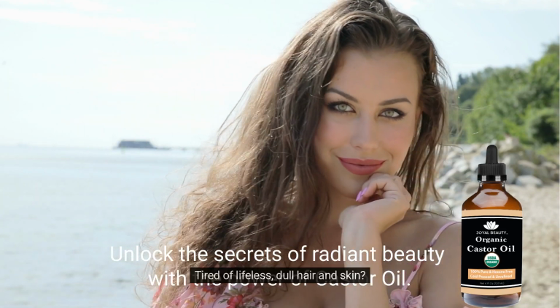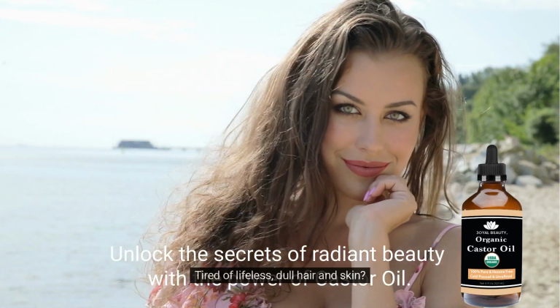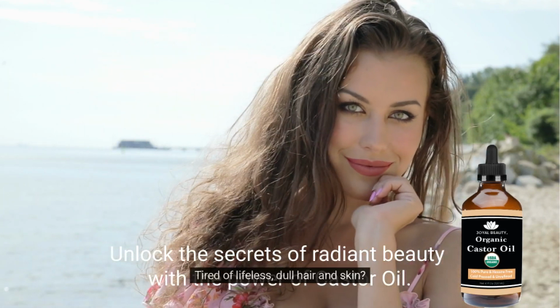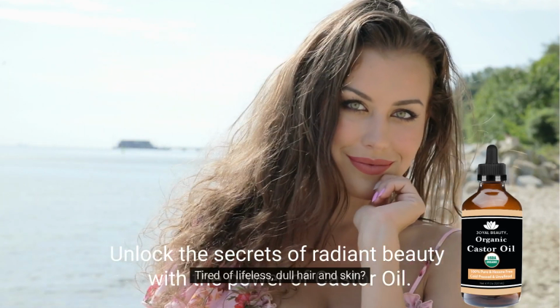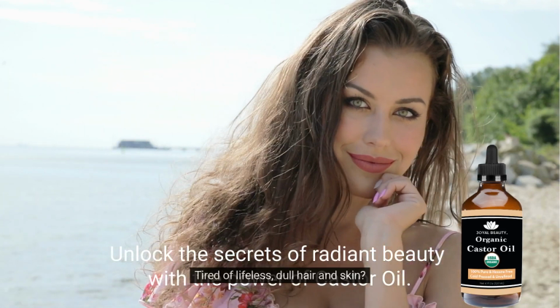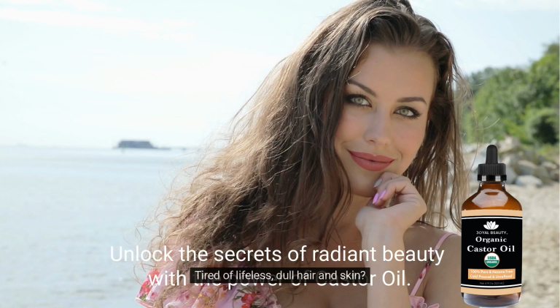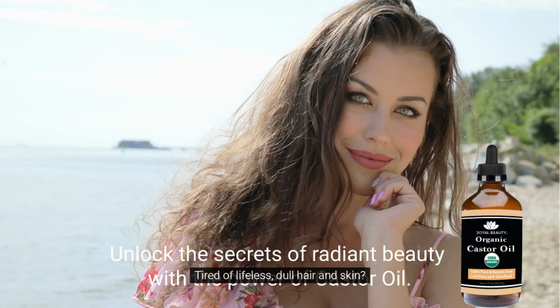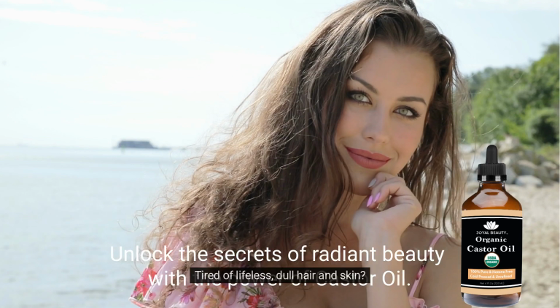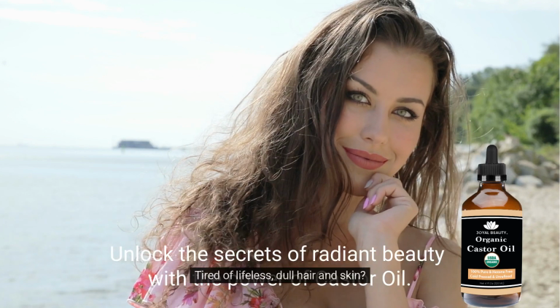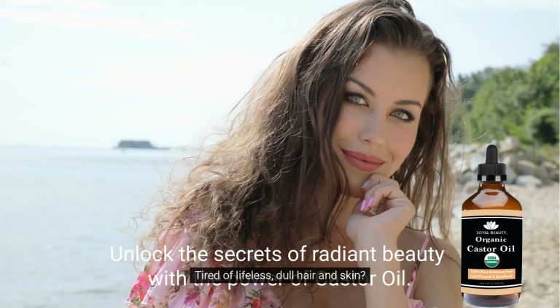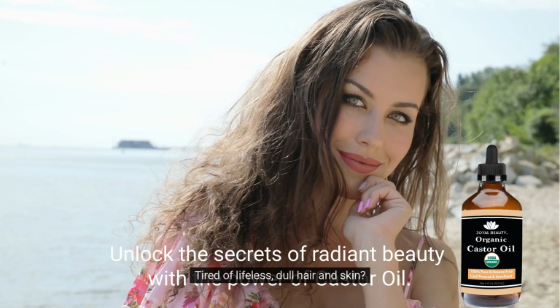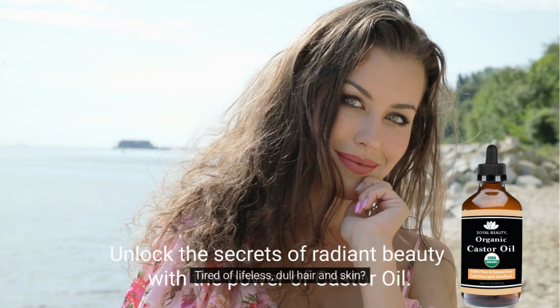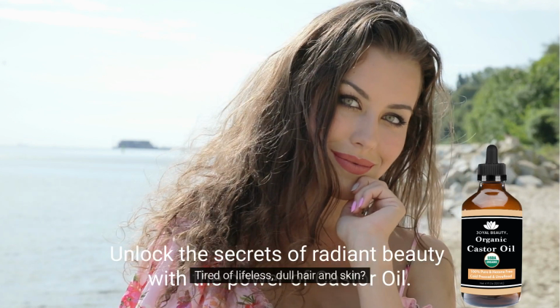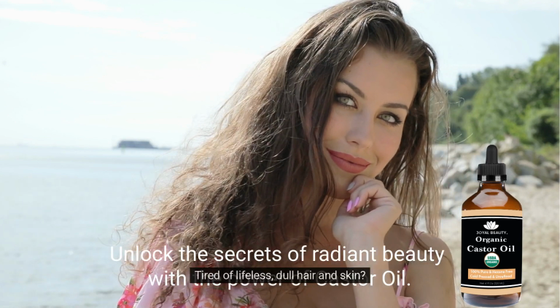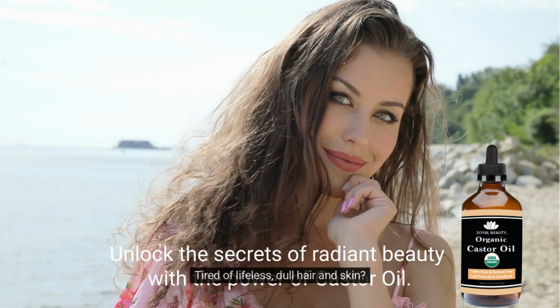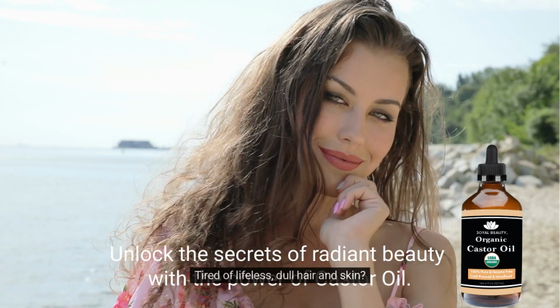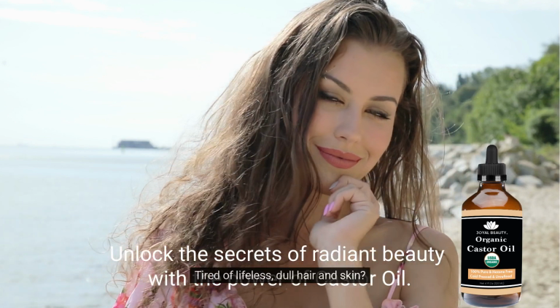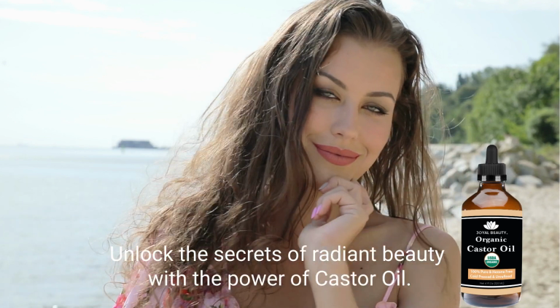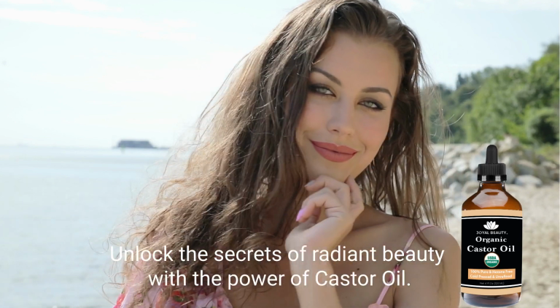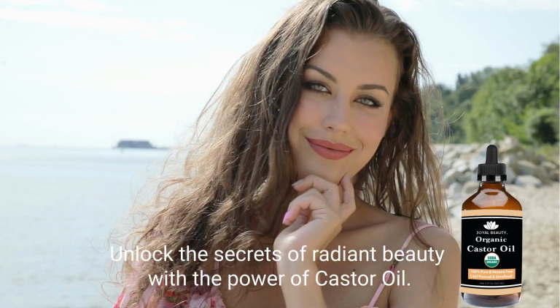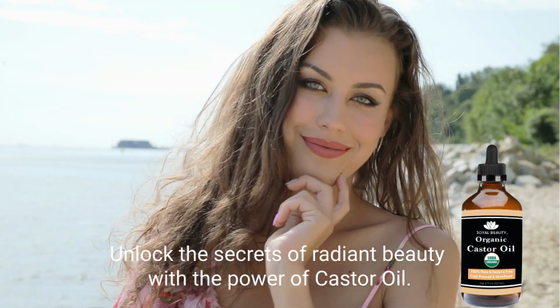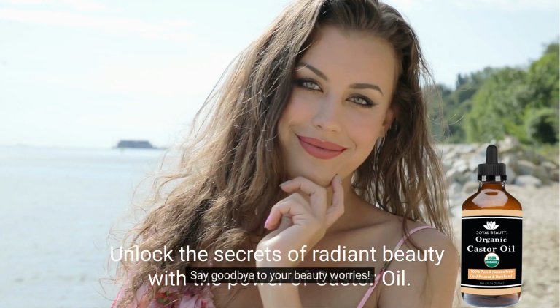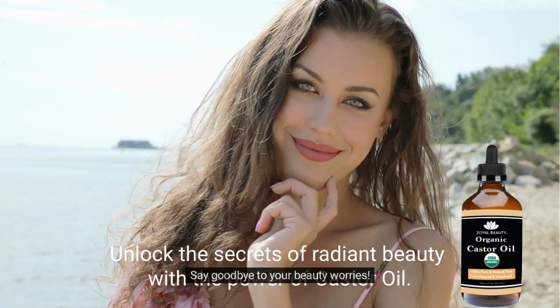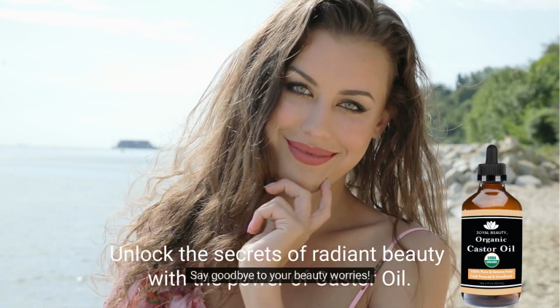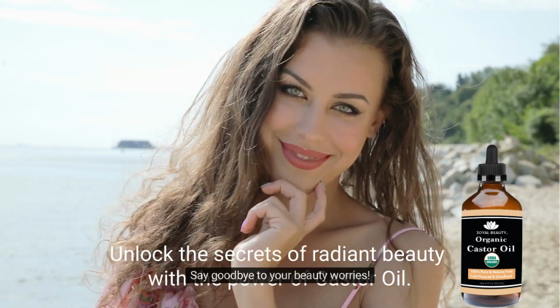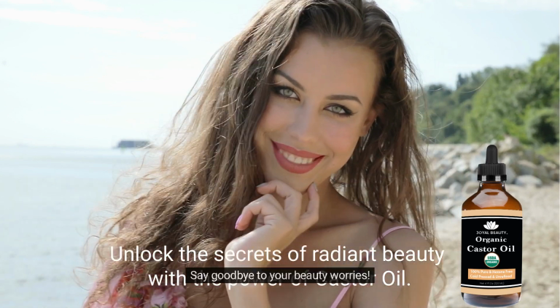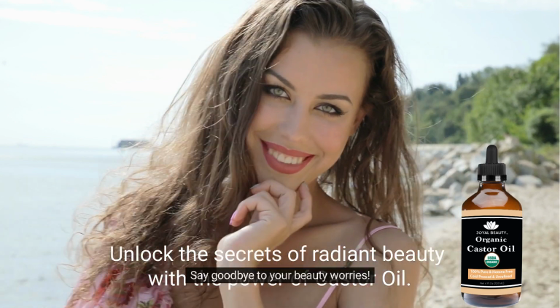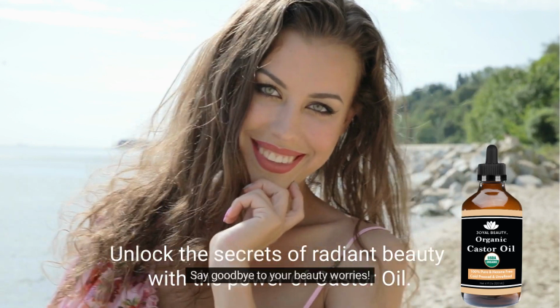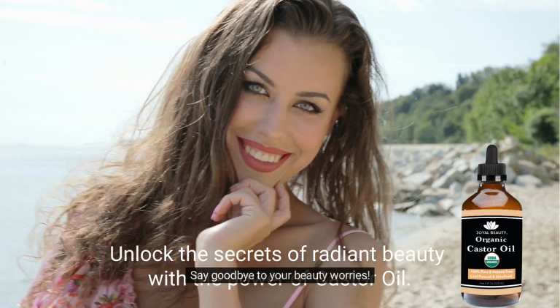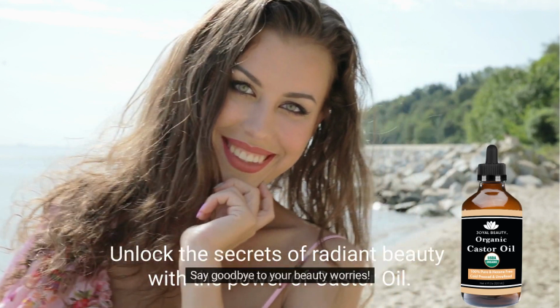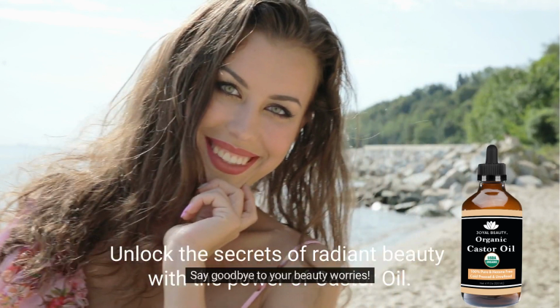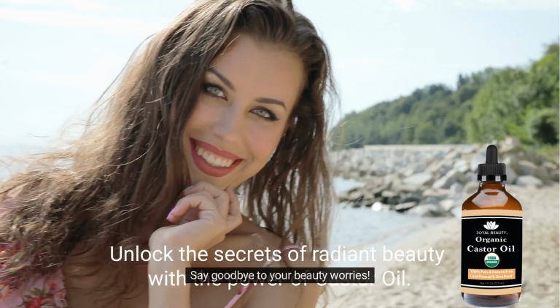Tired of lifeless, dull hair and skin? Say goodbye to your beauty worries.